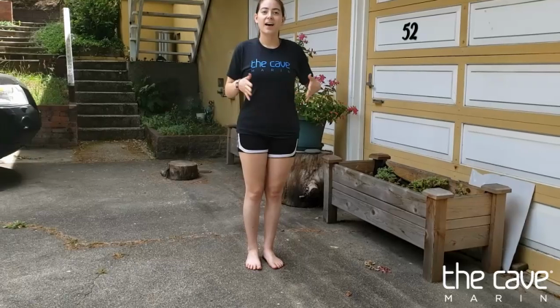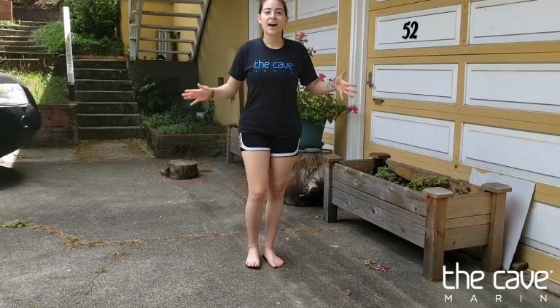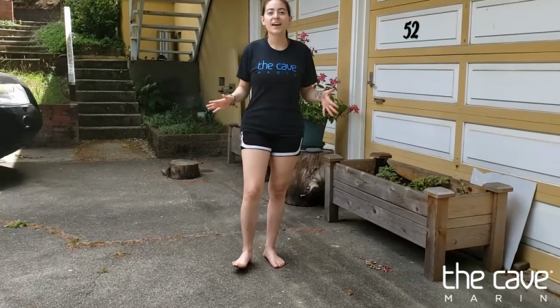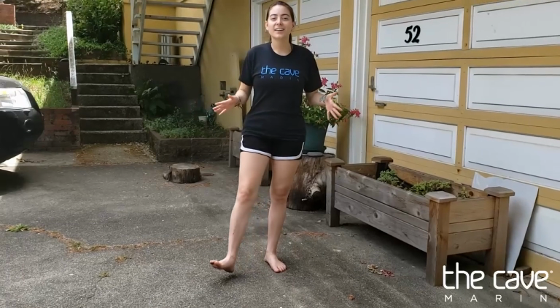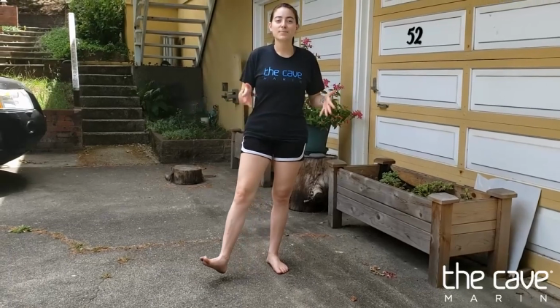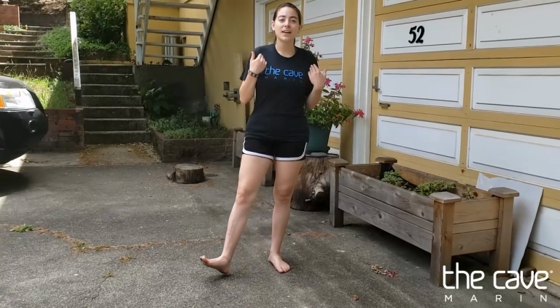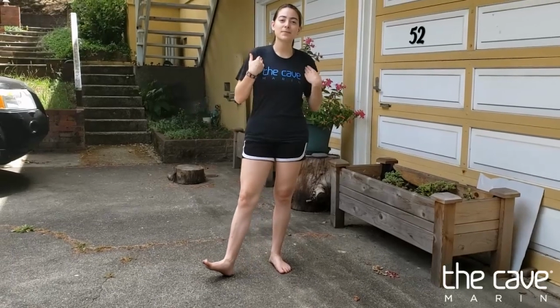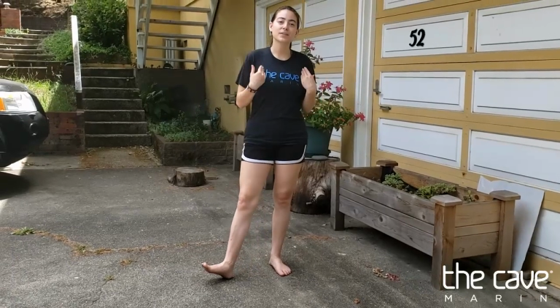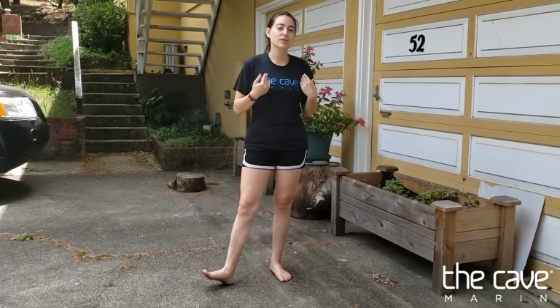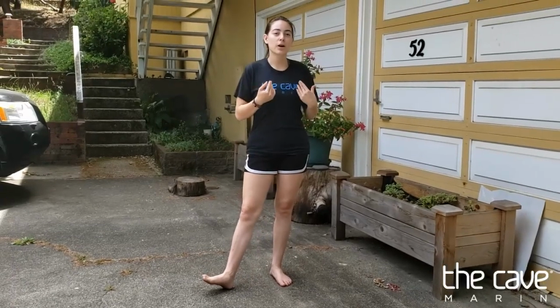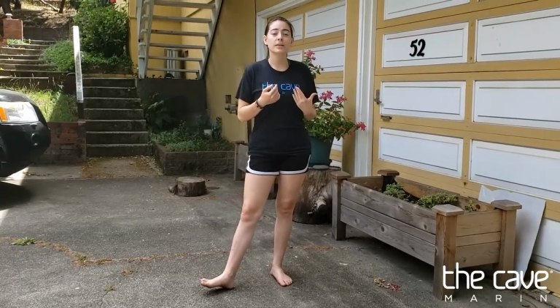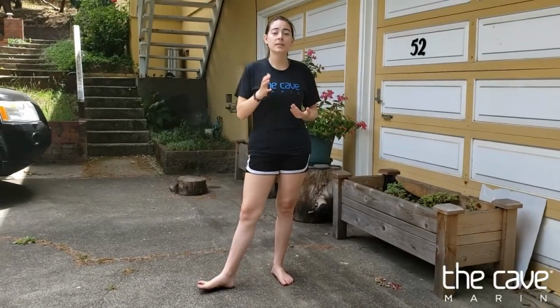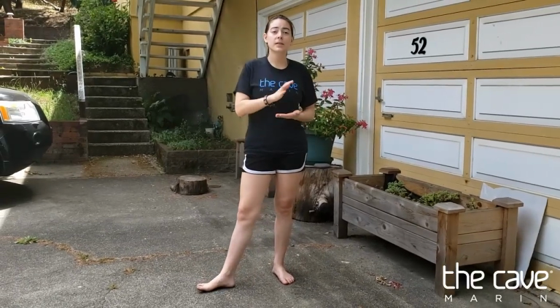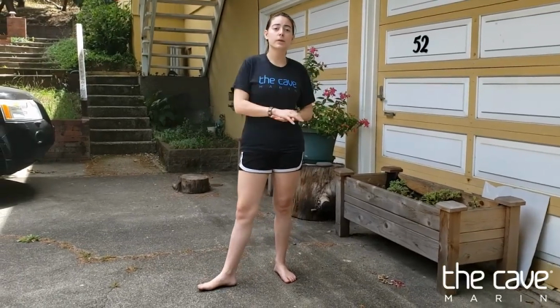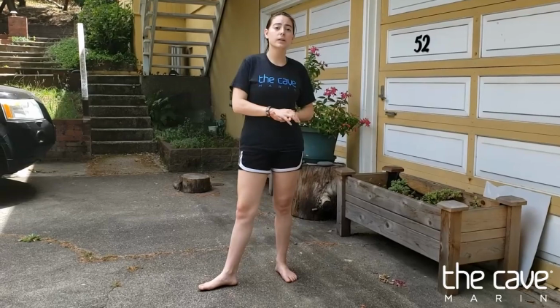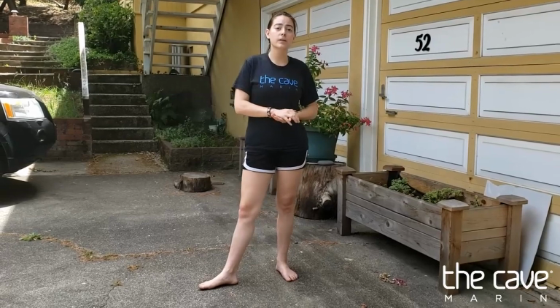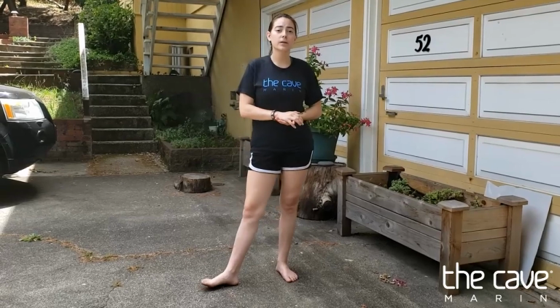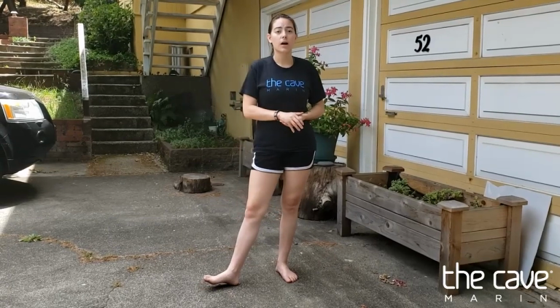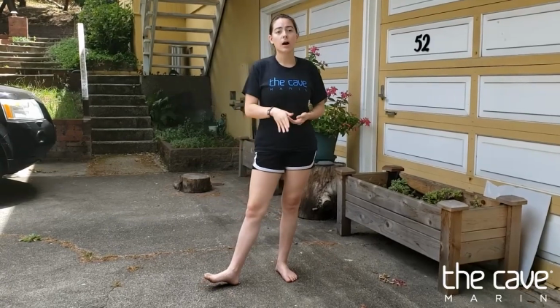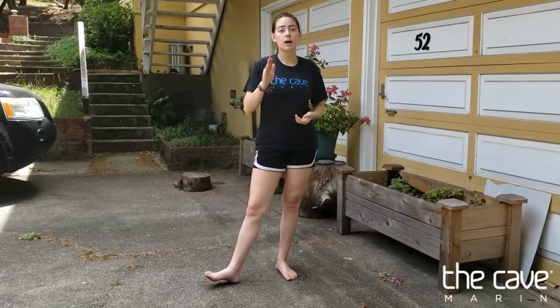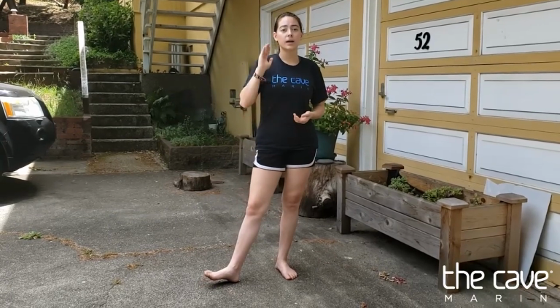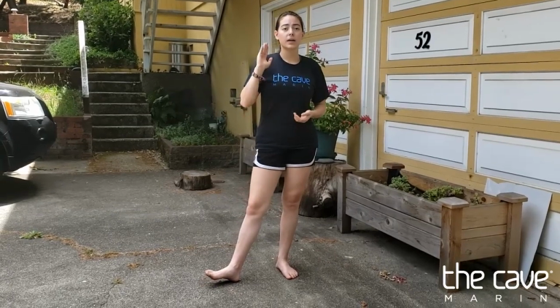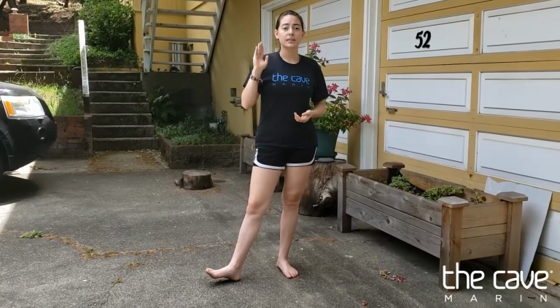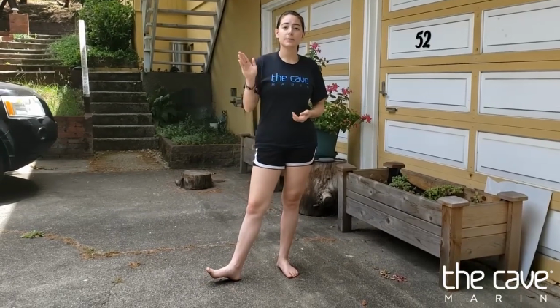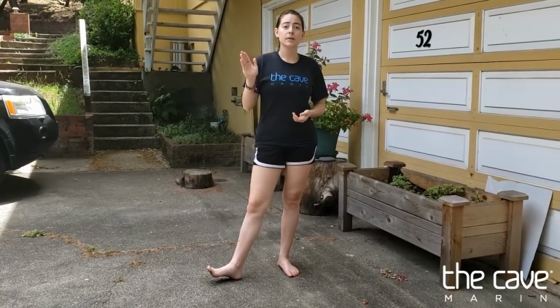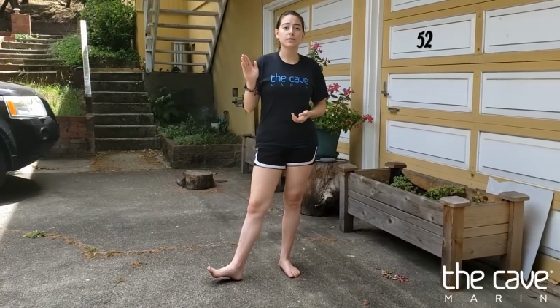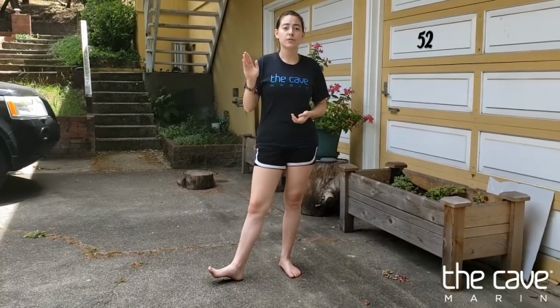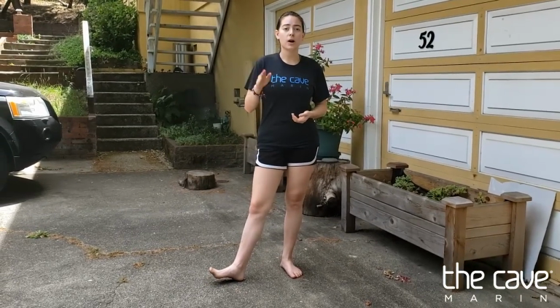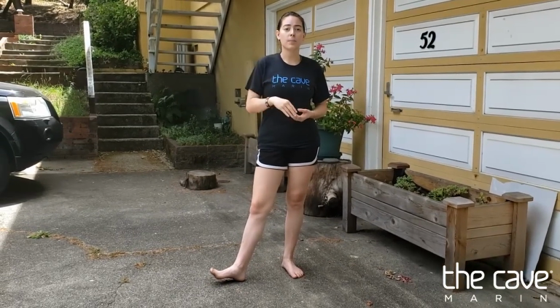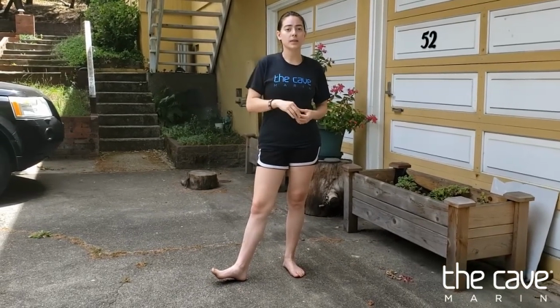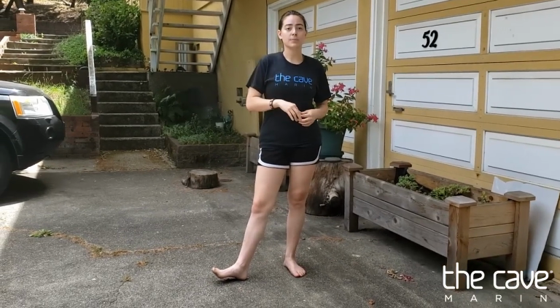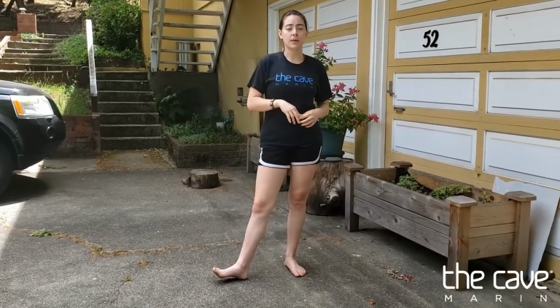Hi guys, my name is Coach Carmen, and today we're going to learn our dismounts for our balance beam.